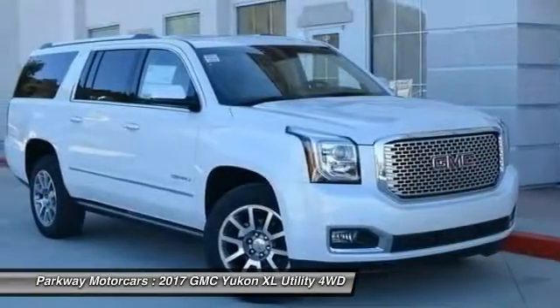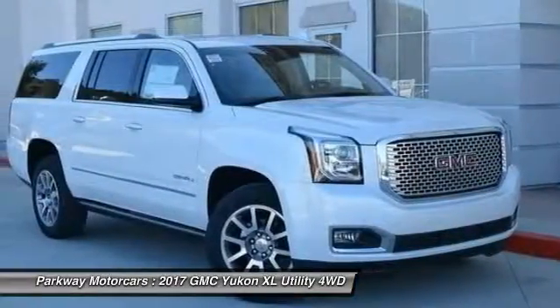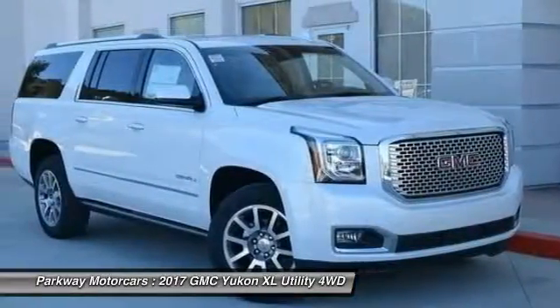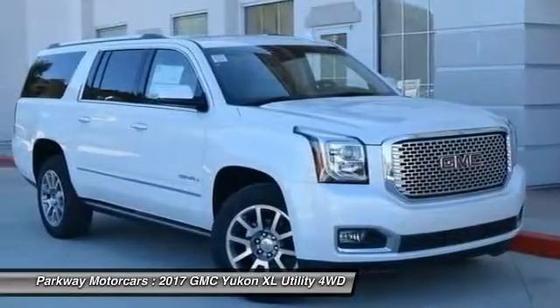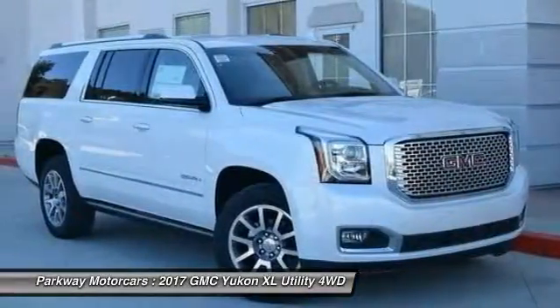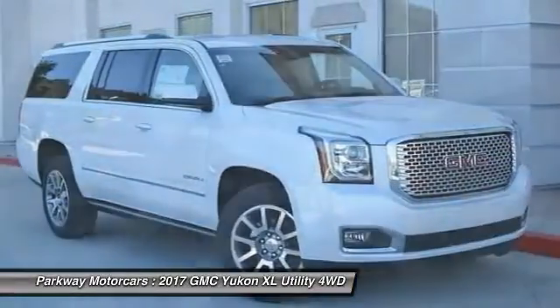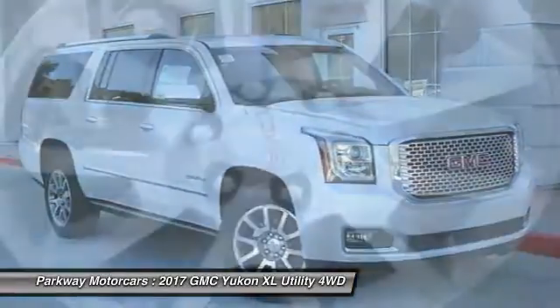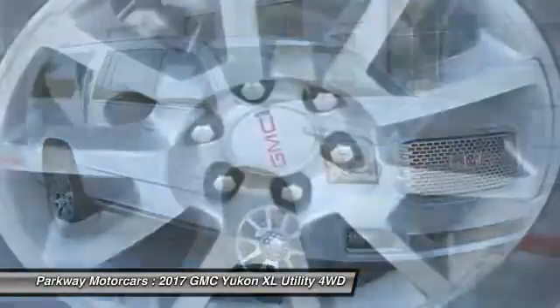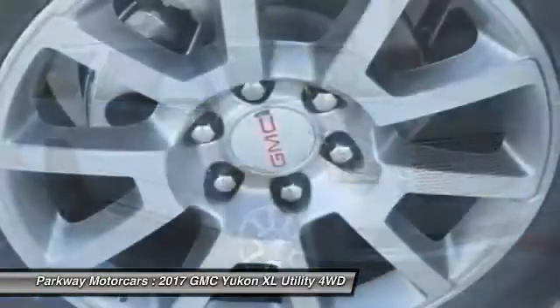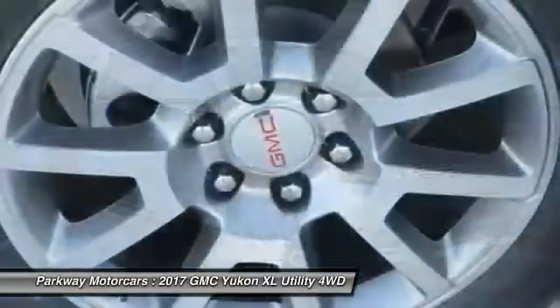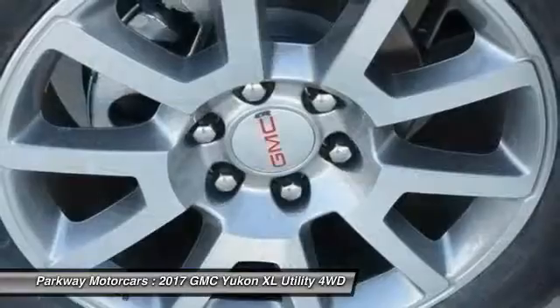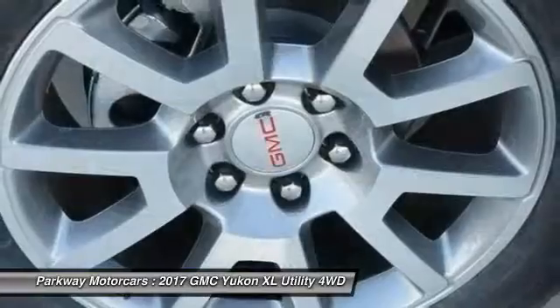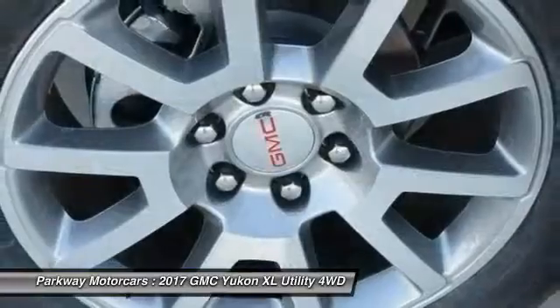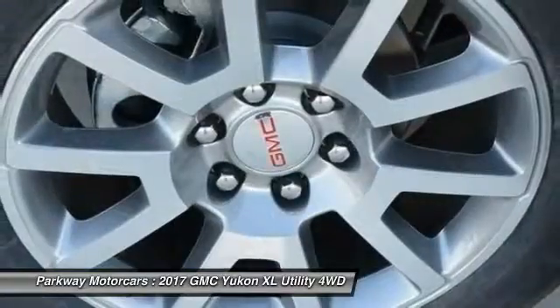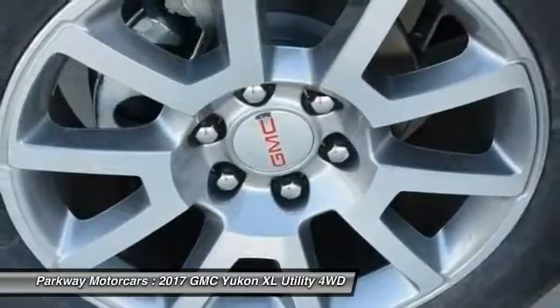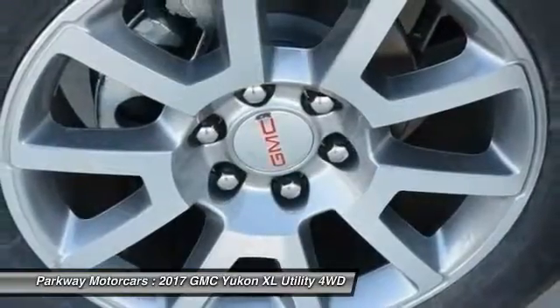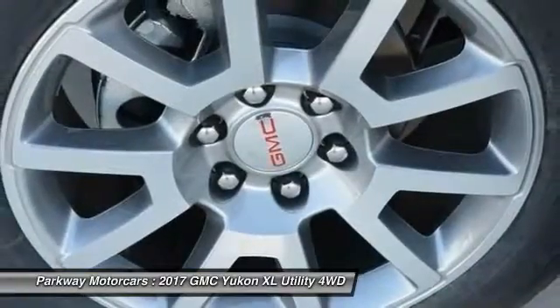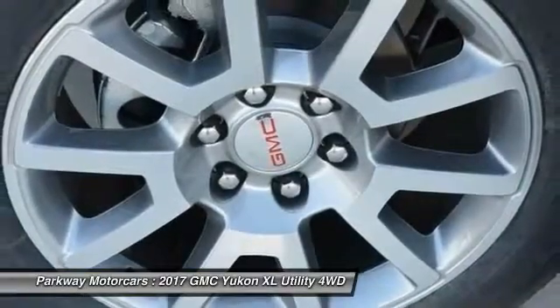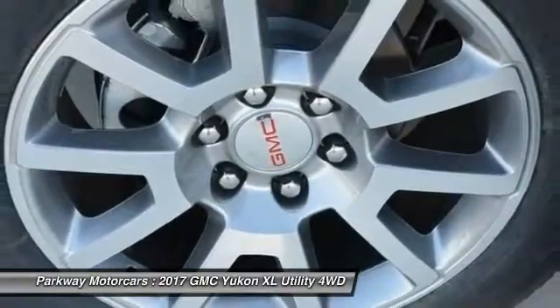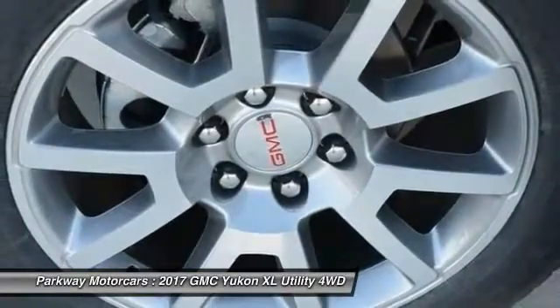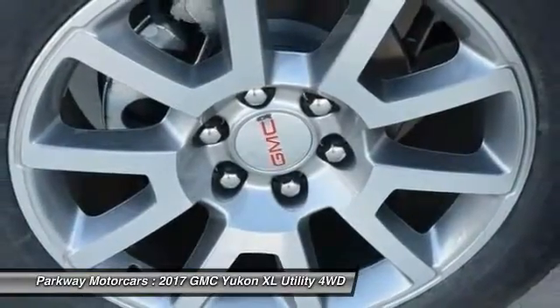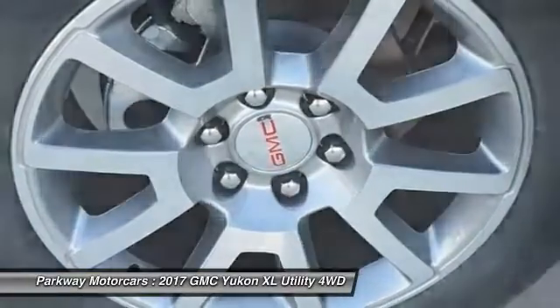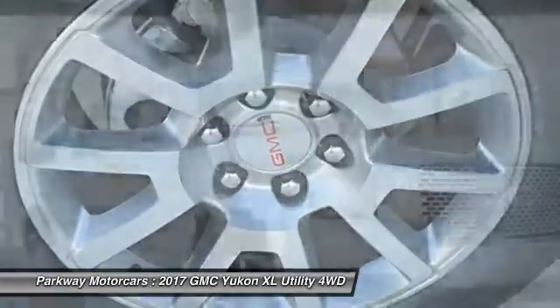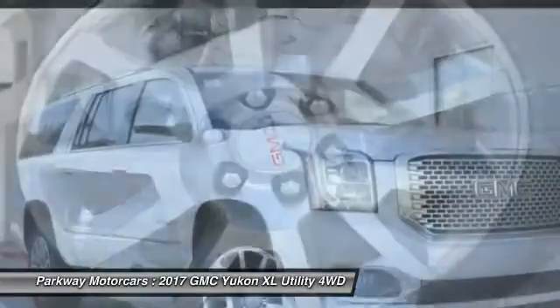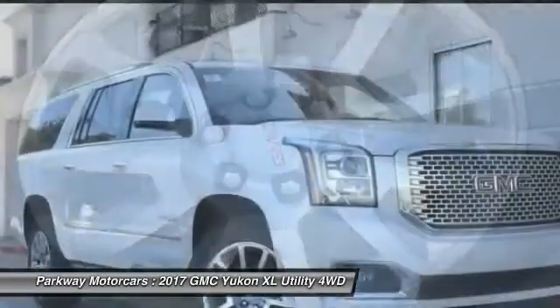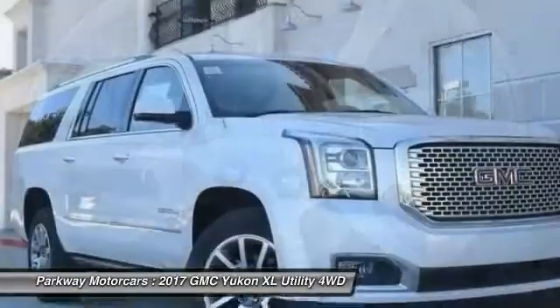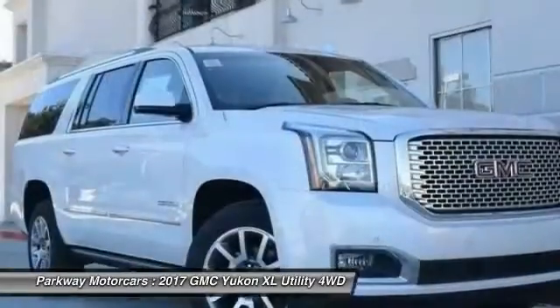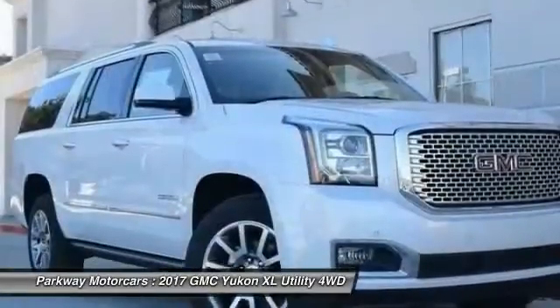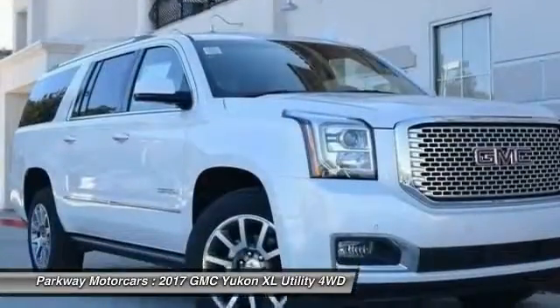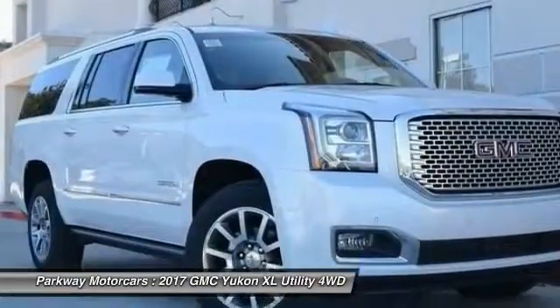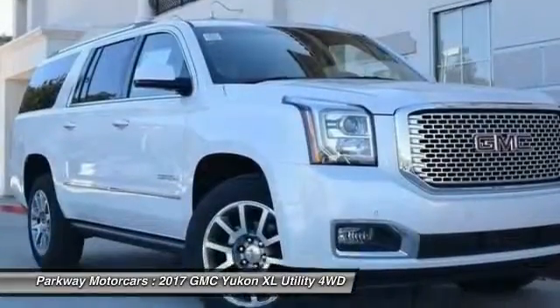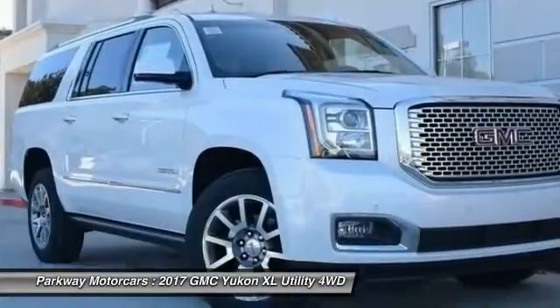Auto dimming rear view mirror, PPO, four-wheel disc brakes. Come see the car for yourself.